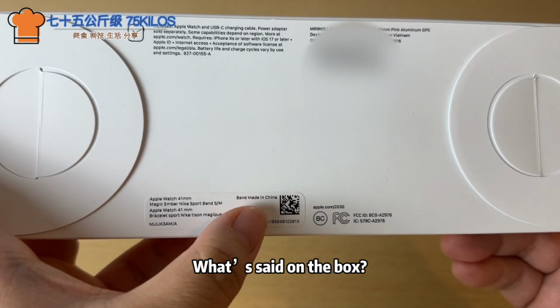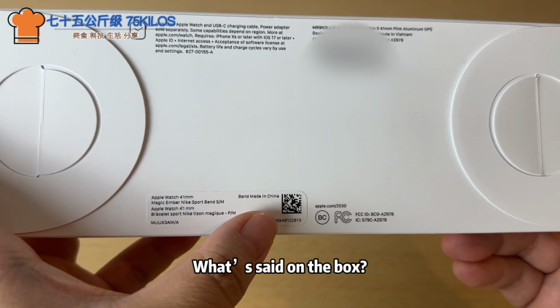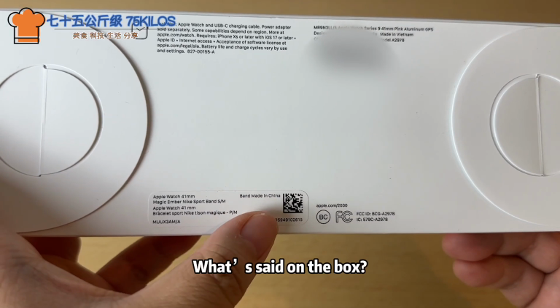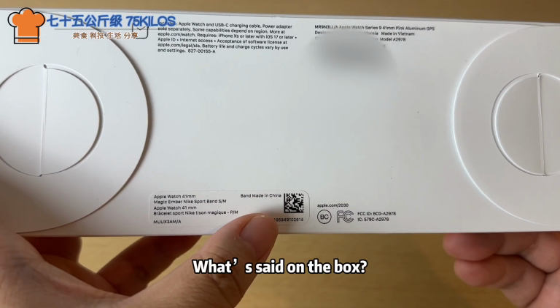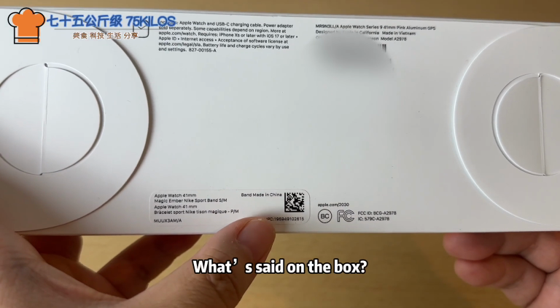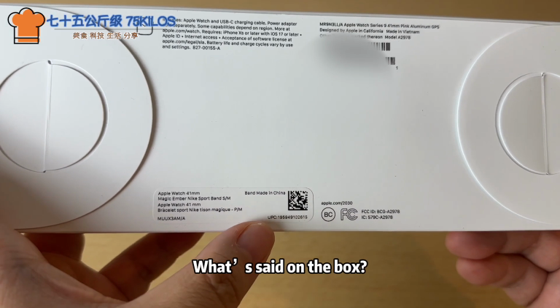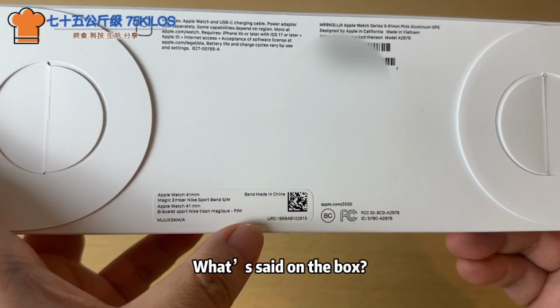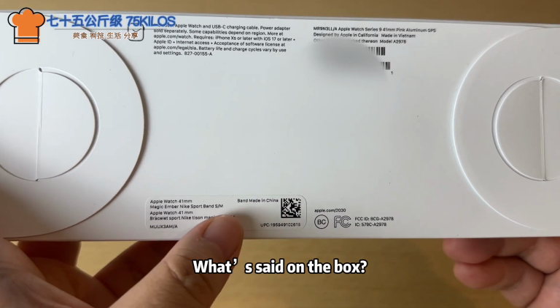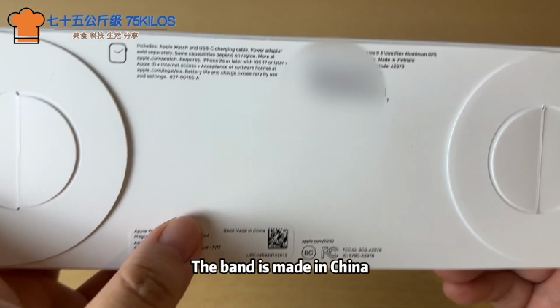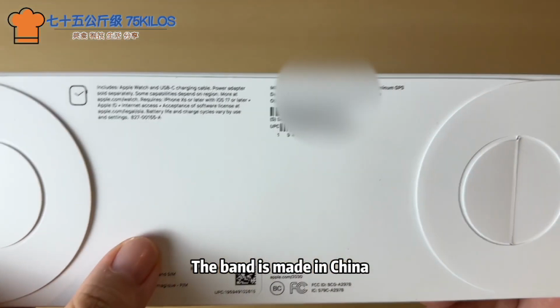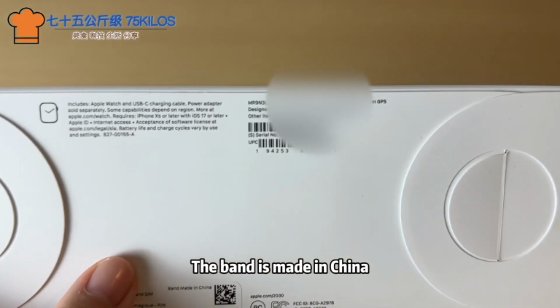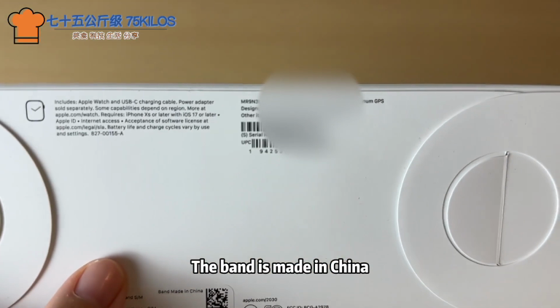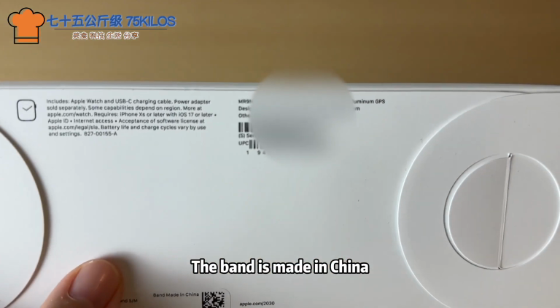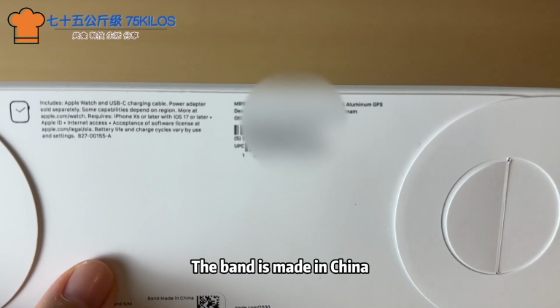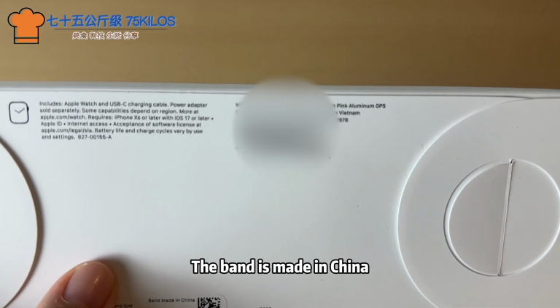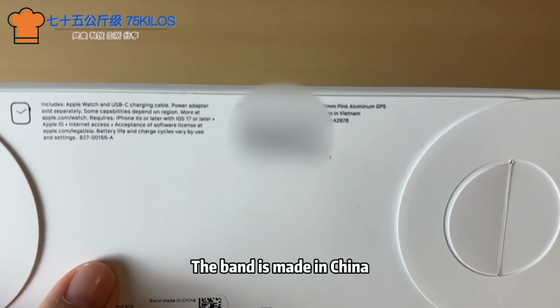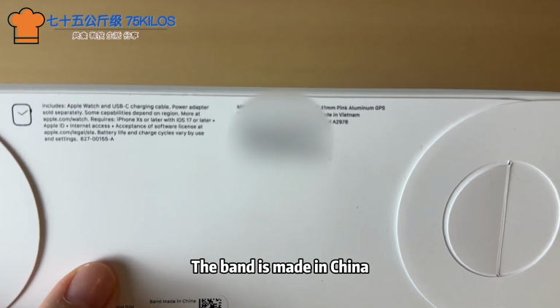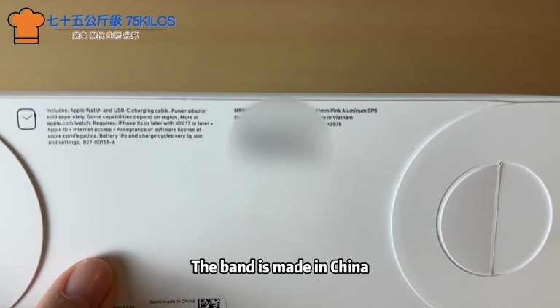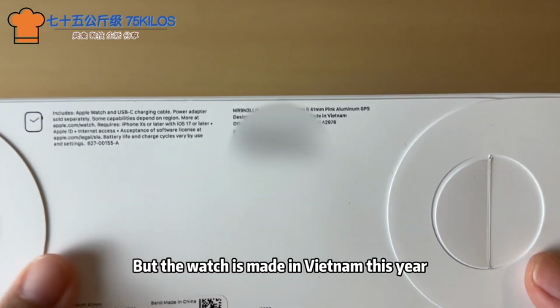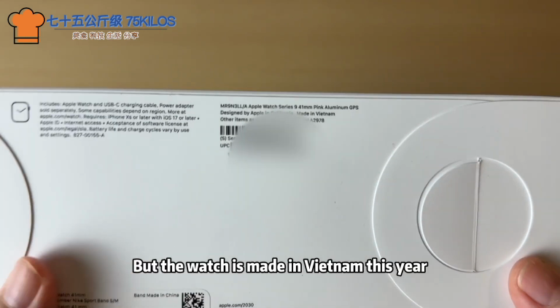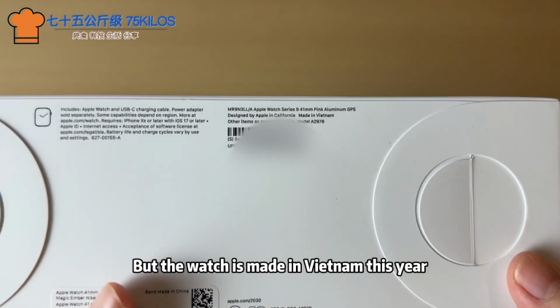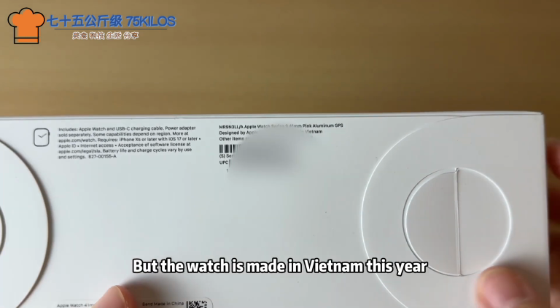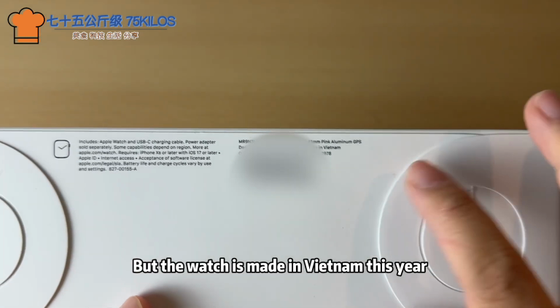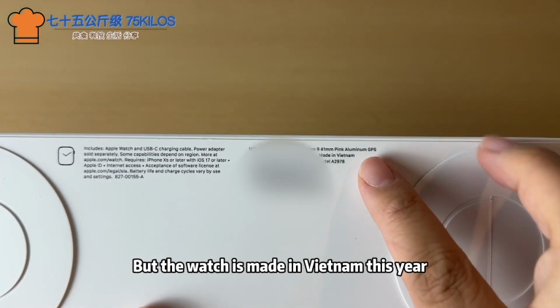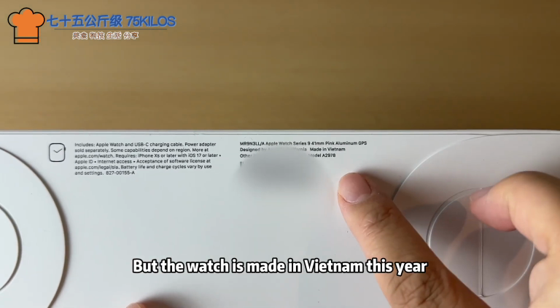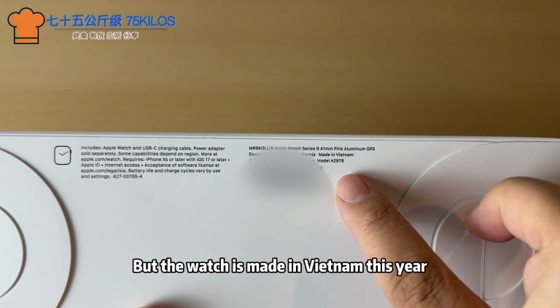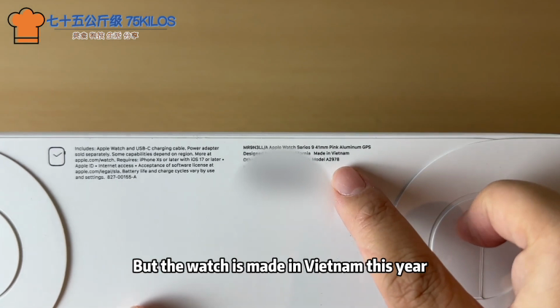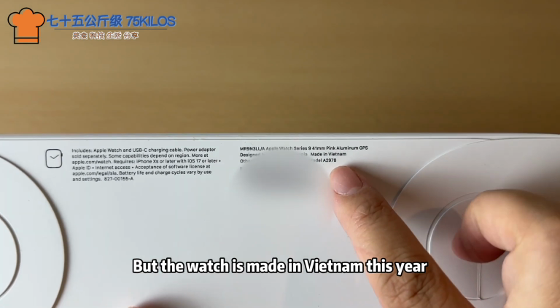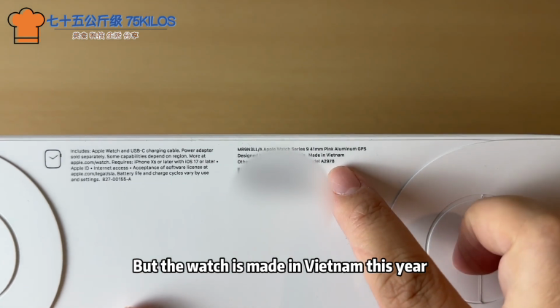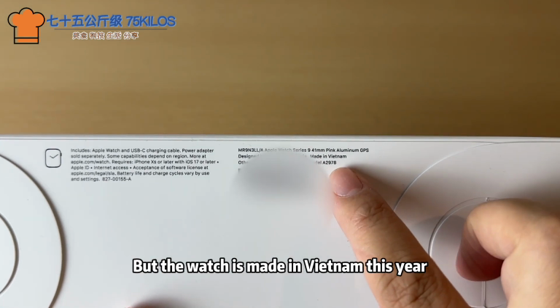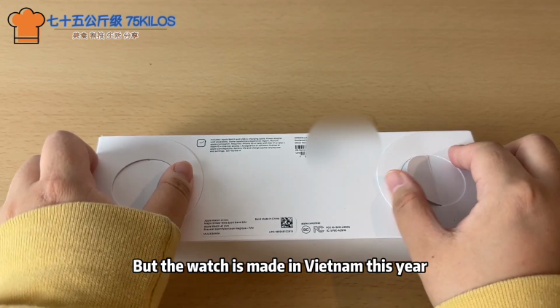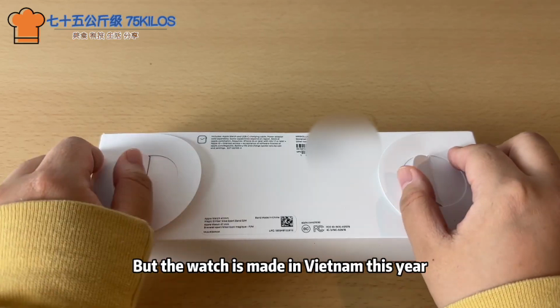What's said on the box? The band is made in China, but the watch itself is made in Vietnam this year, as it has been producing some Apple products since last year.